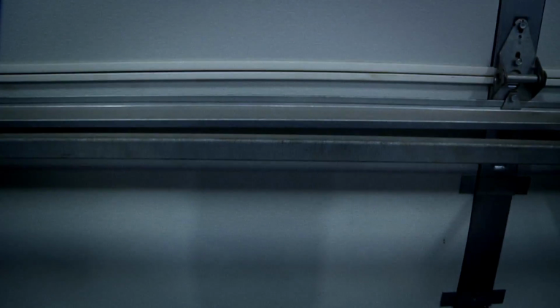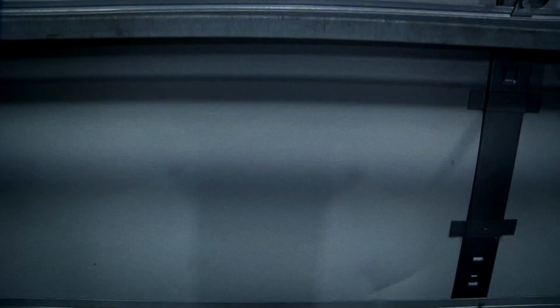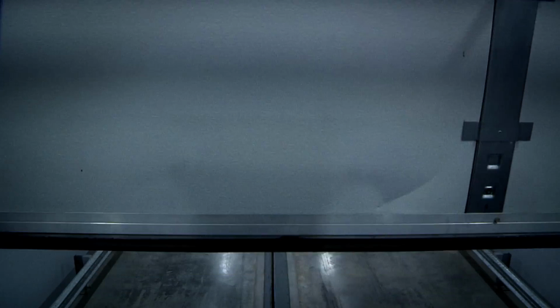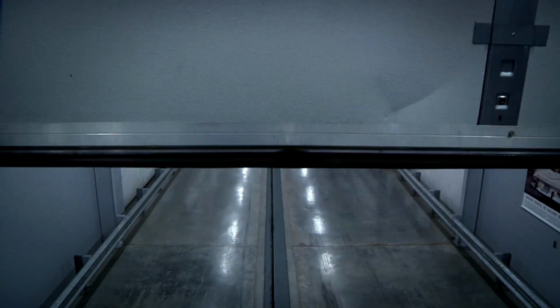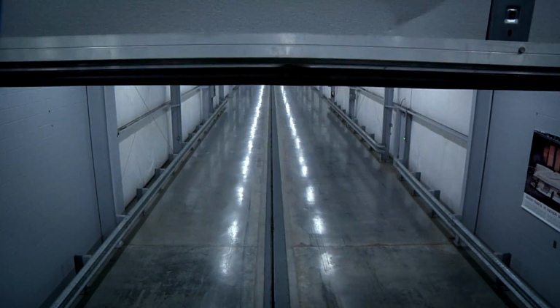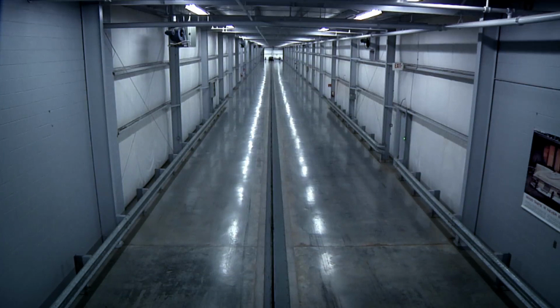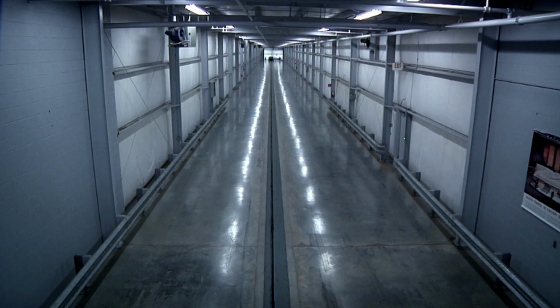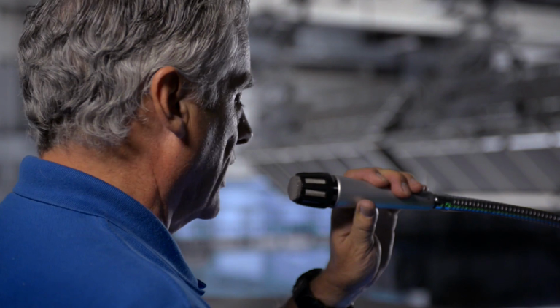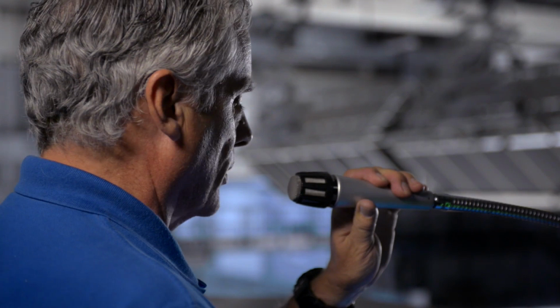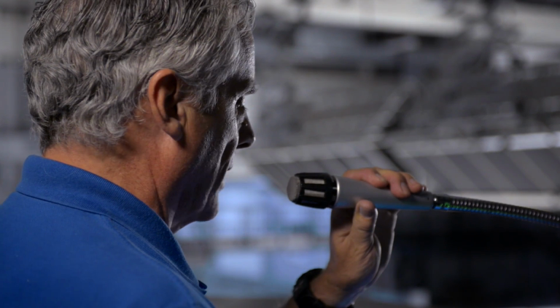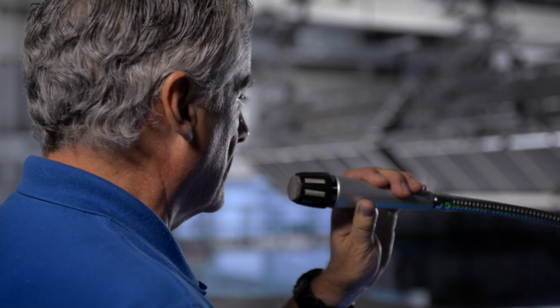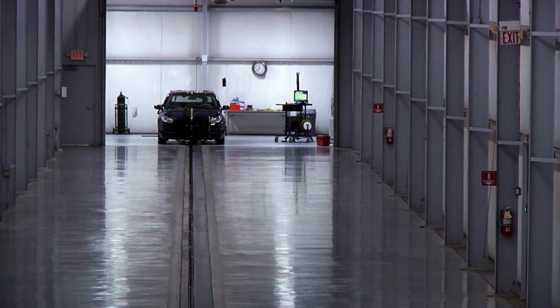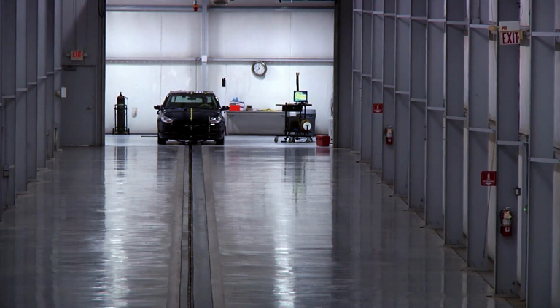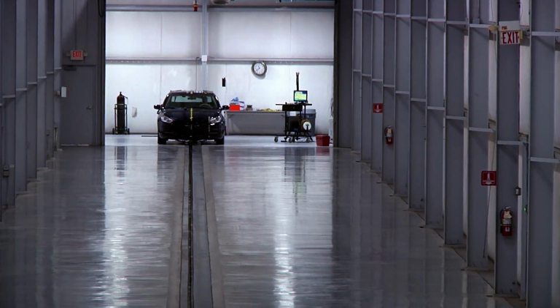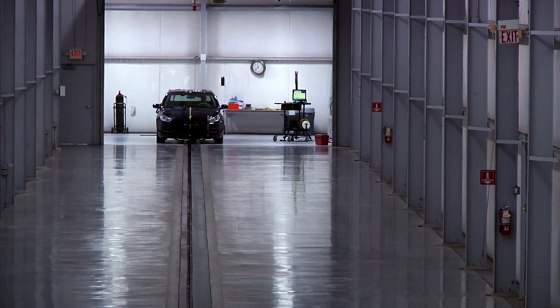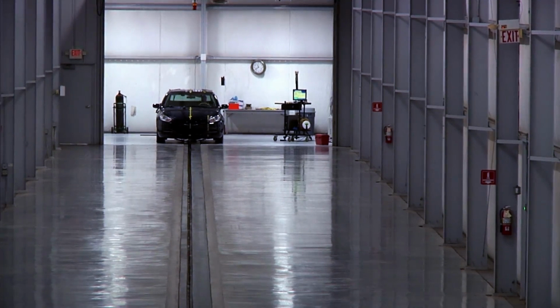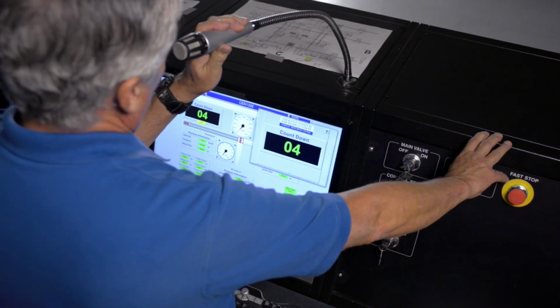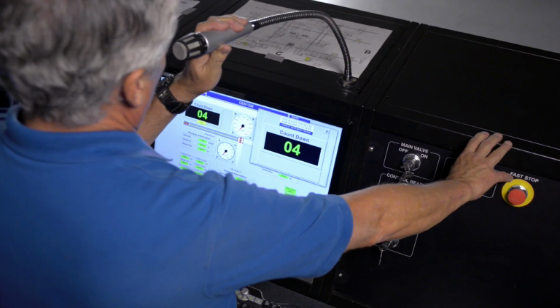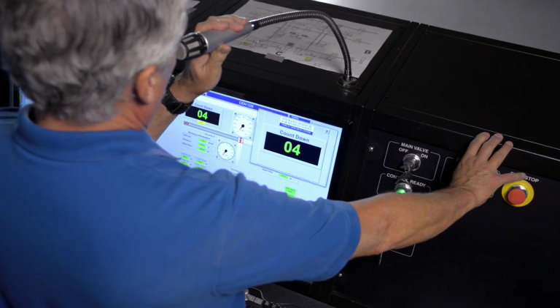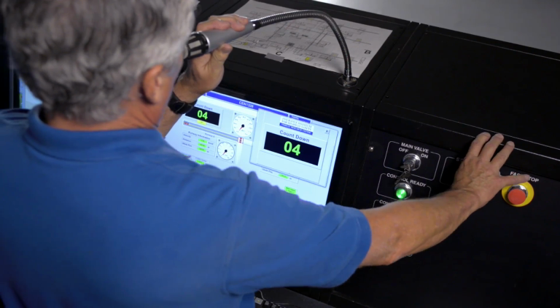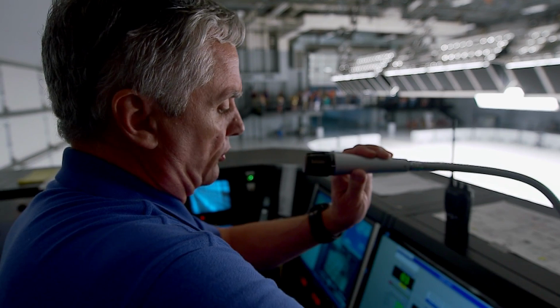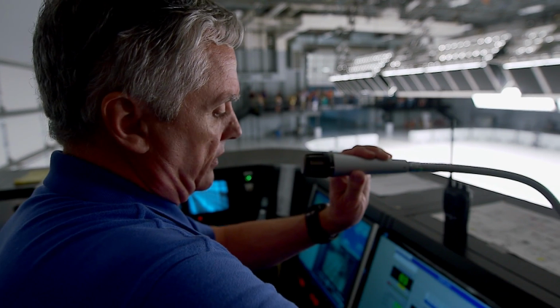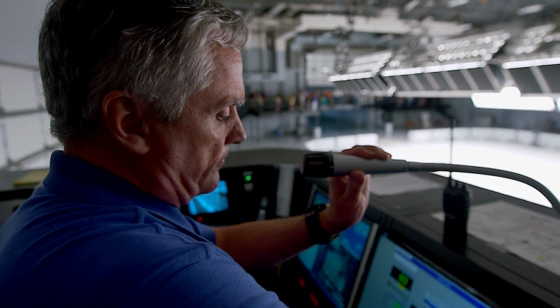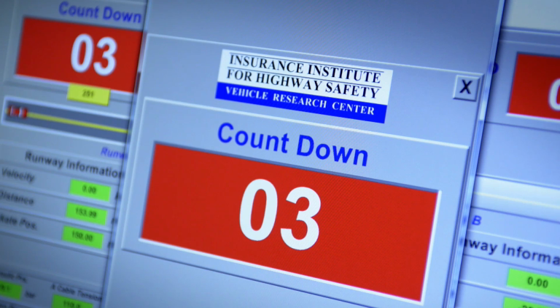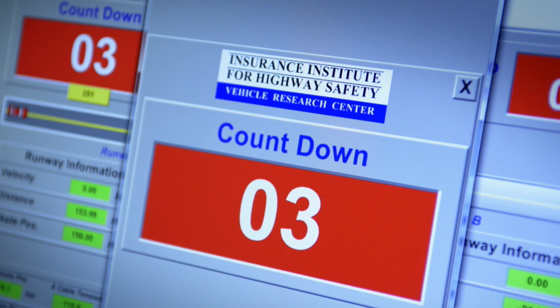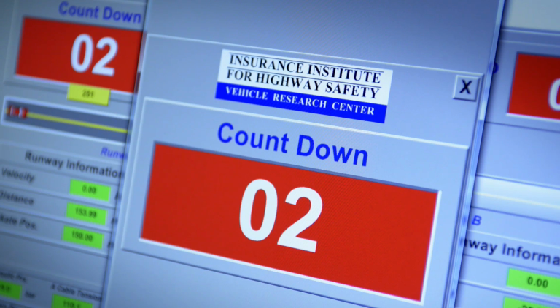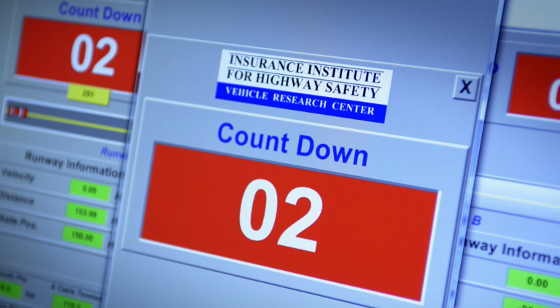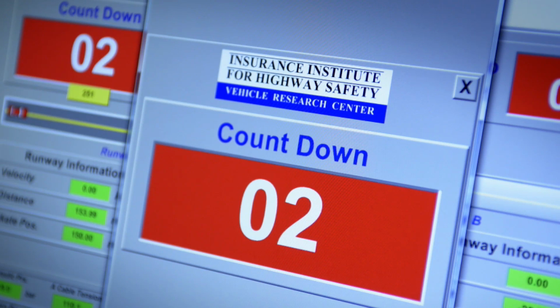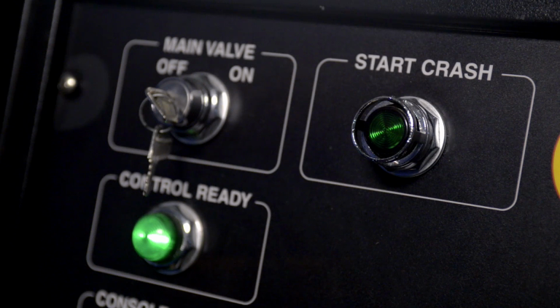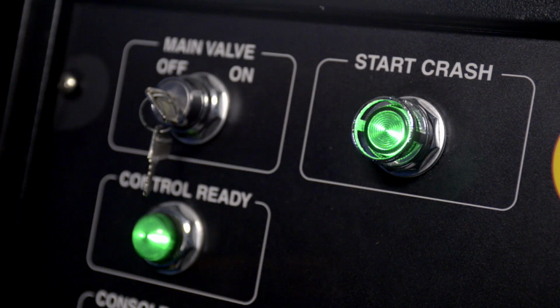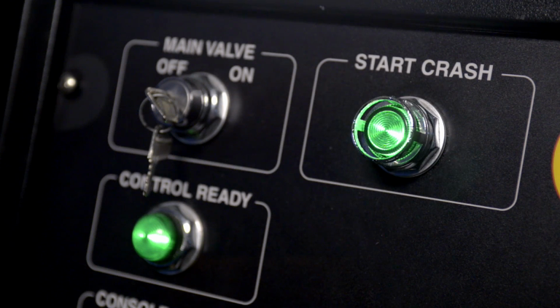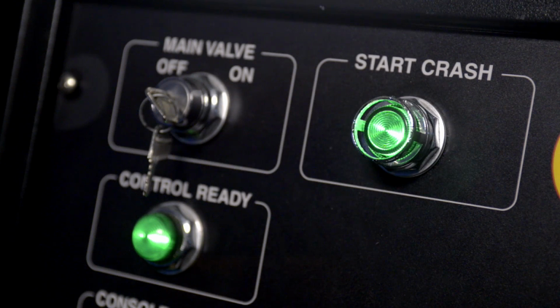Charging is now complete. The test will commence in four seconds. Three, two, one — underway.